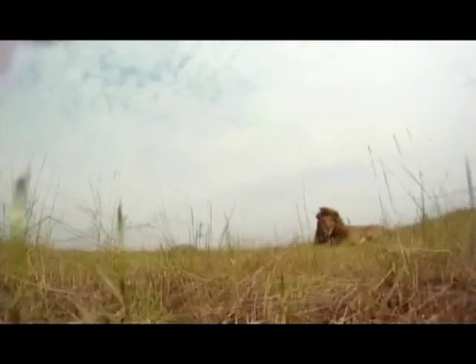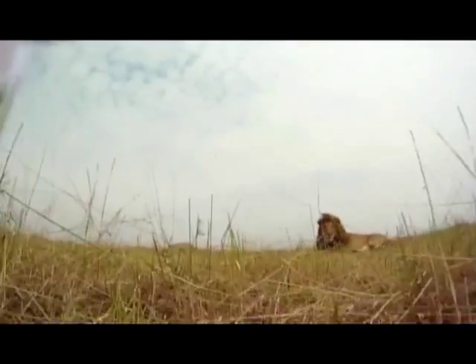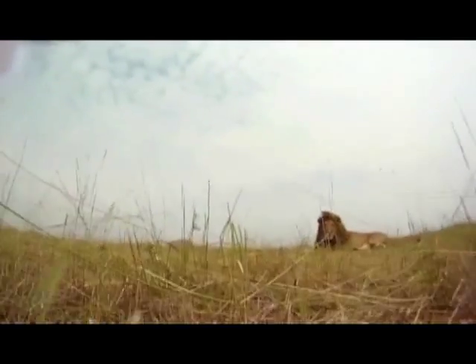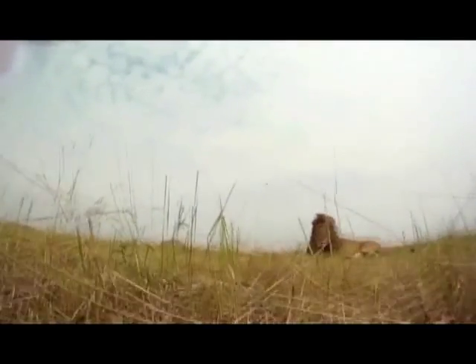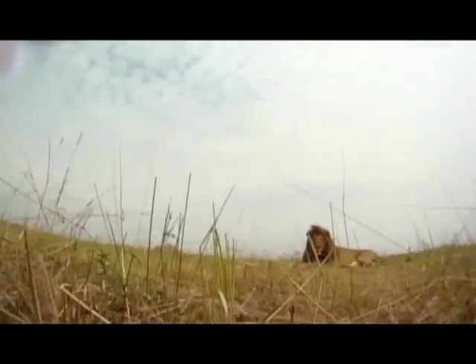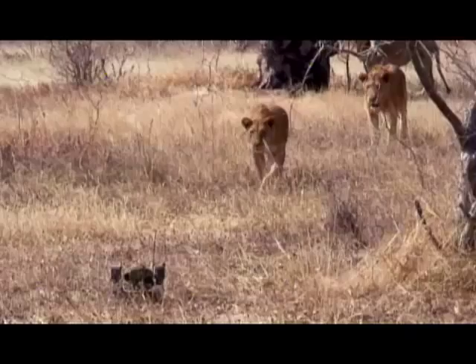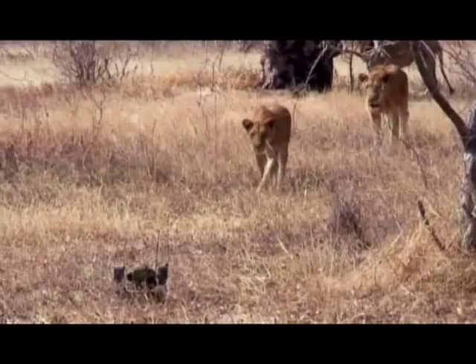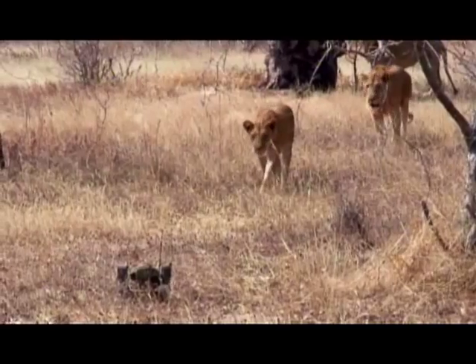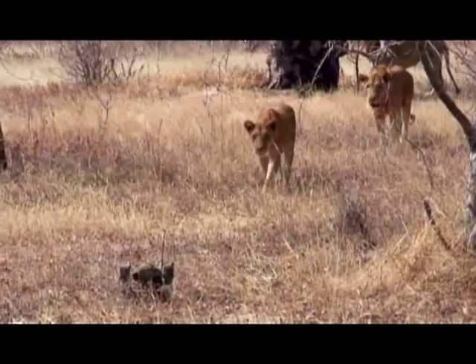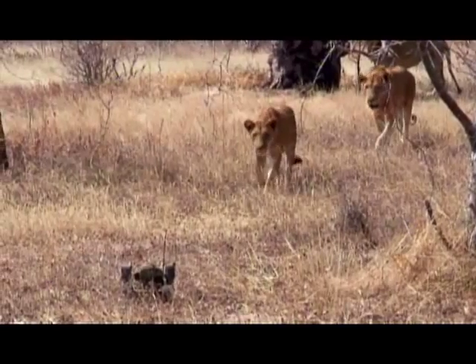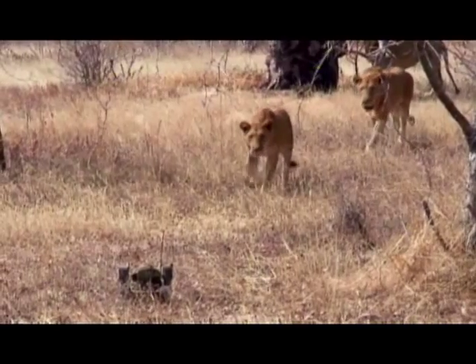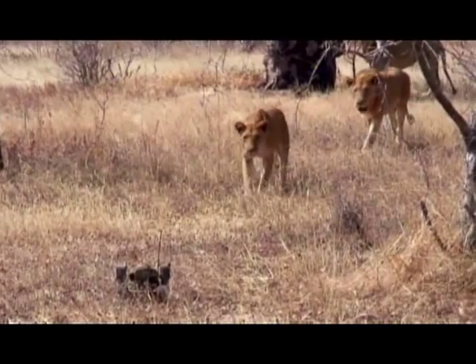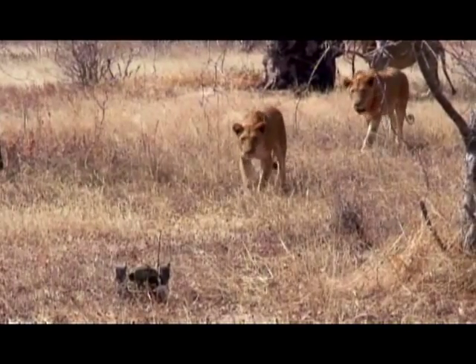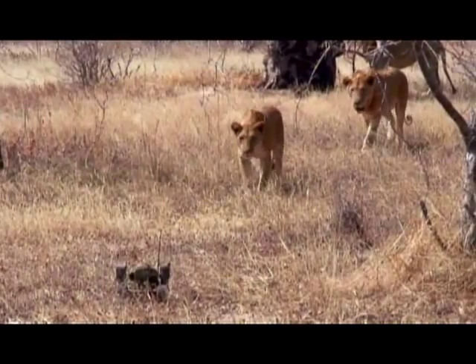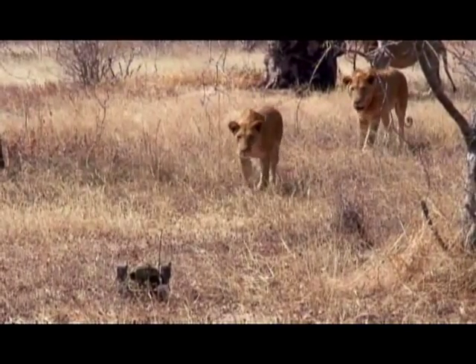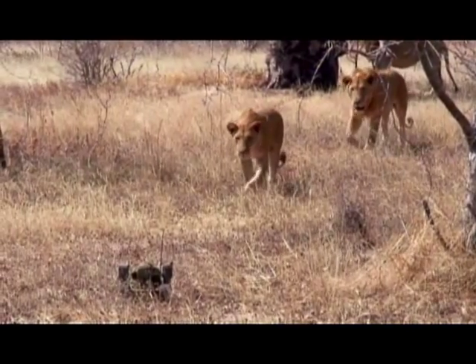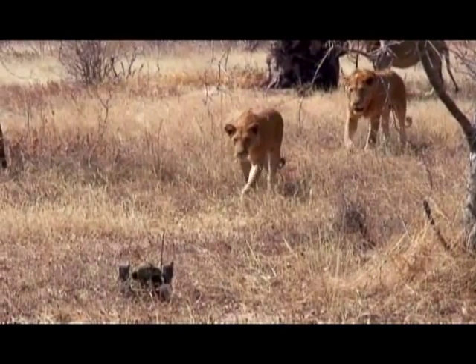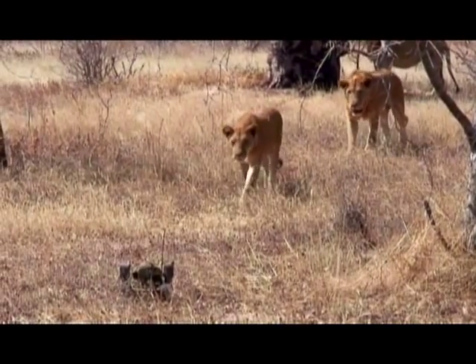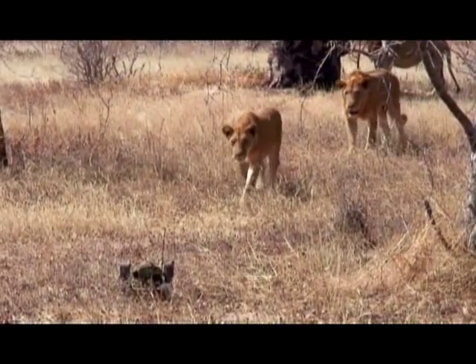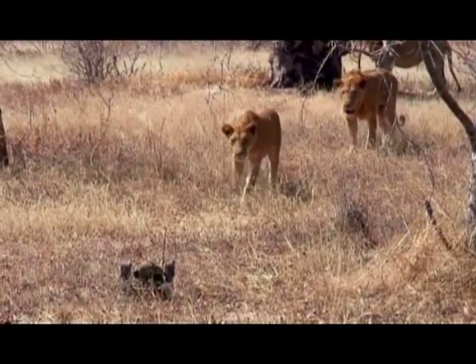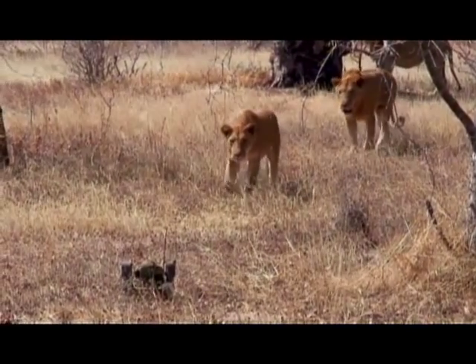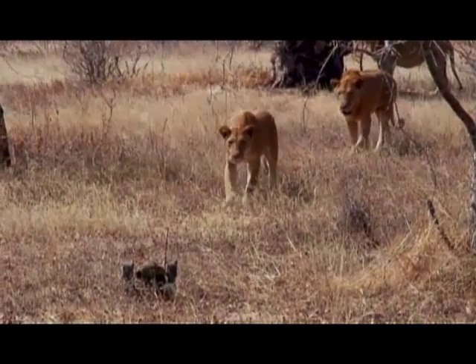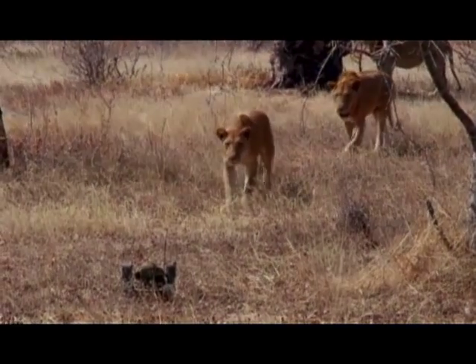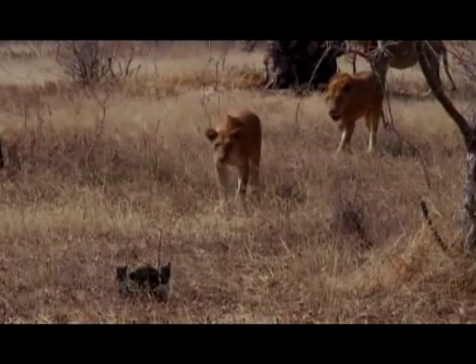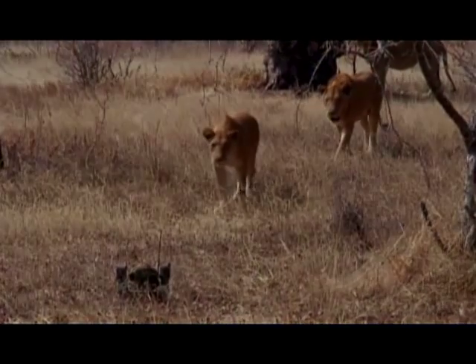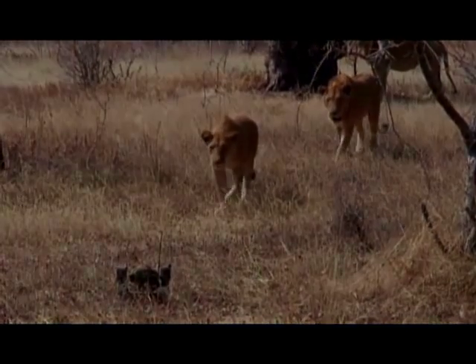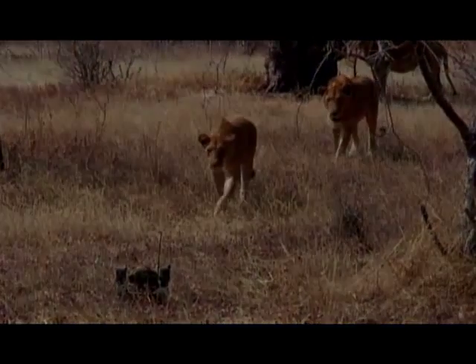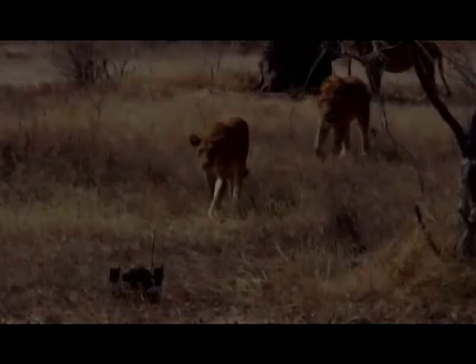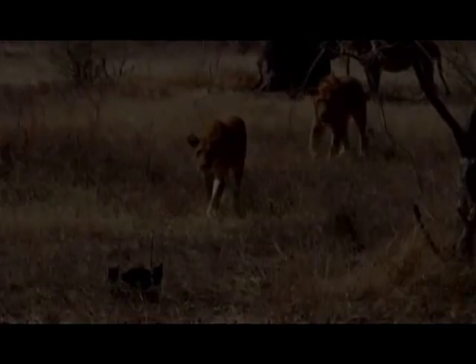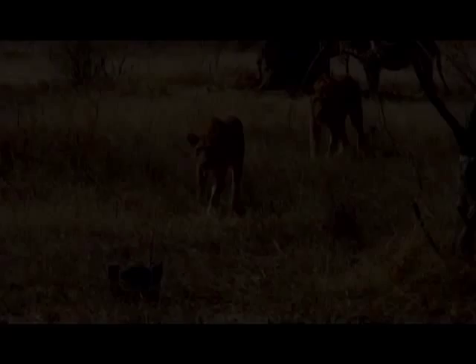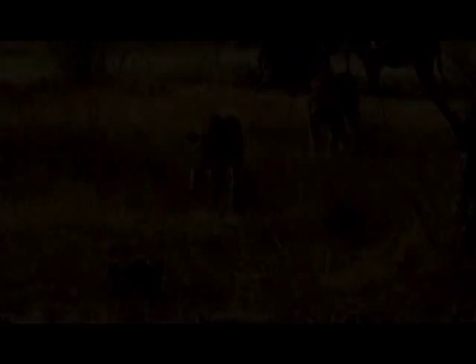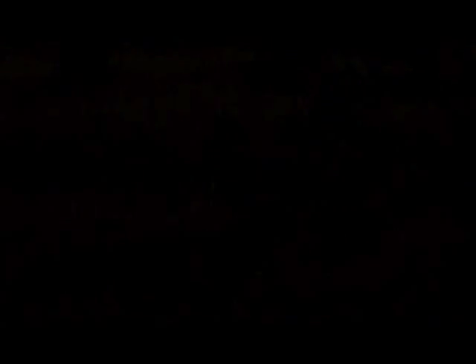What happened next was quite predictable — the lions came straight up and destroyed one of my cameras.